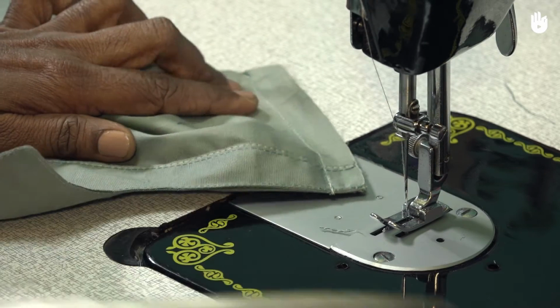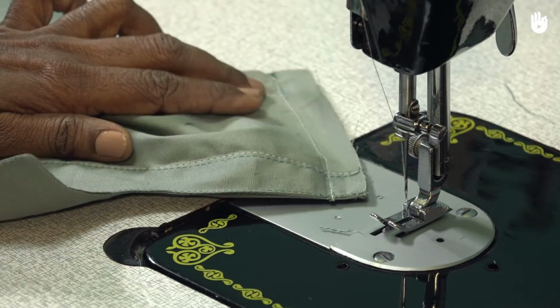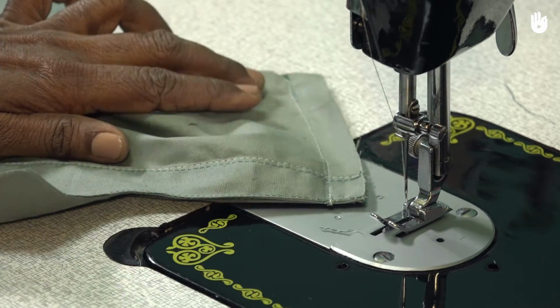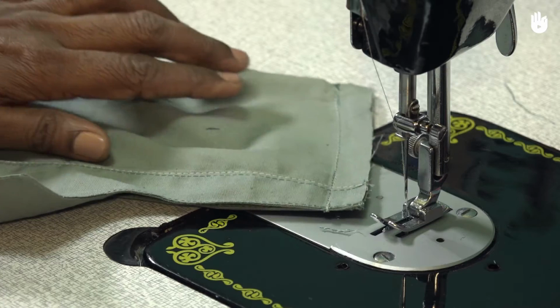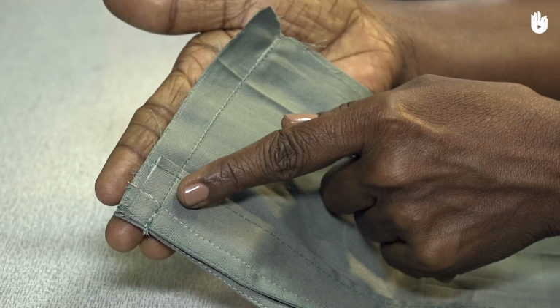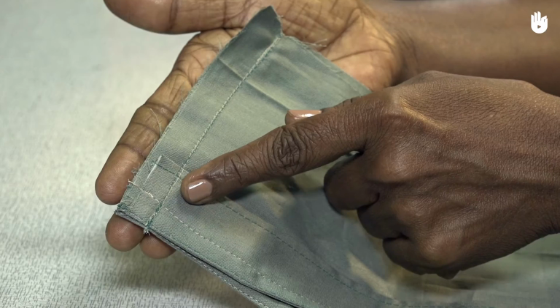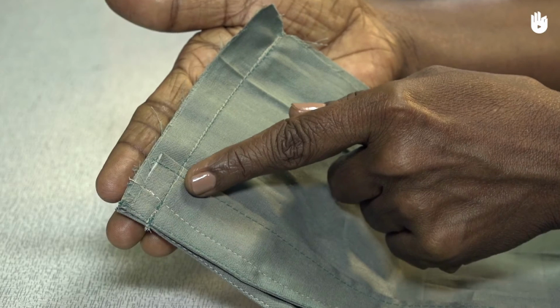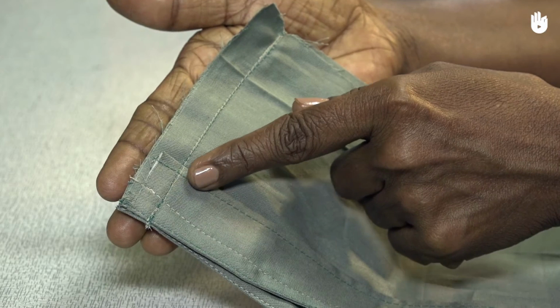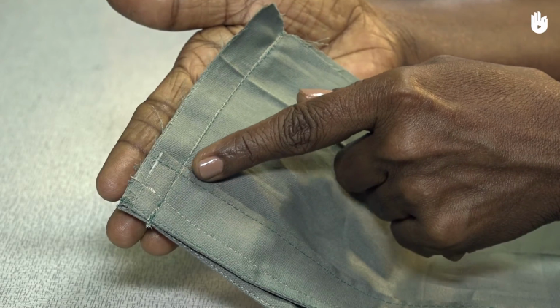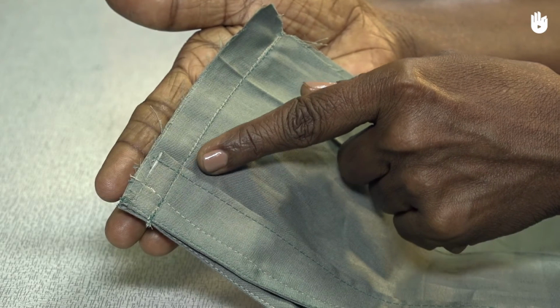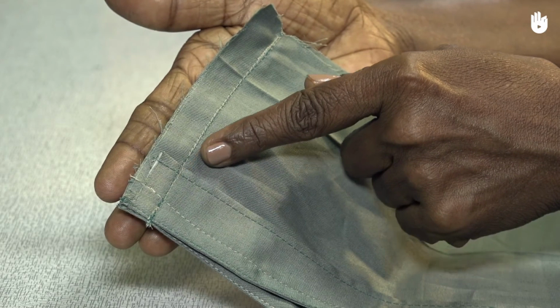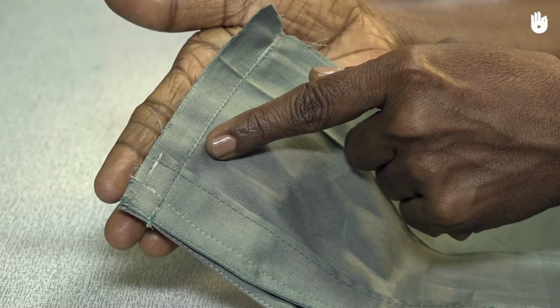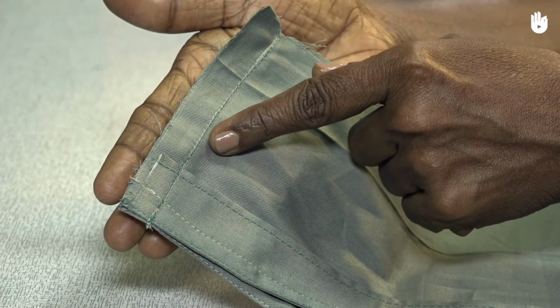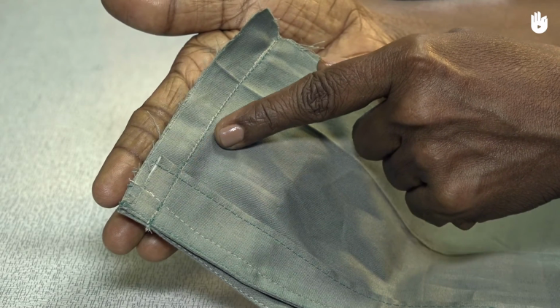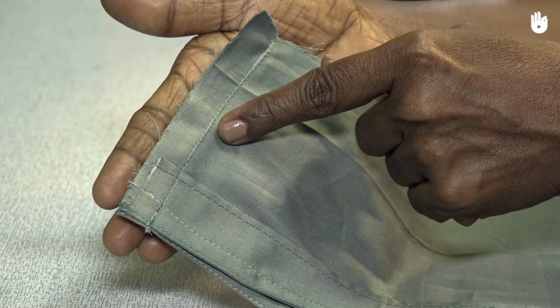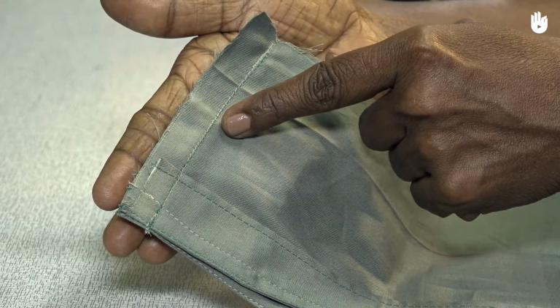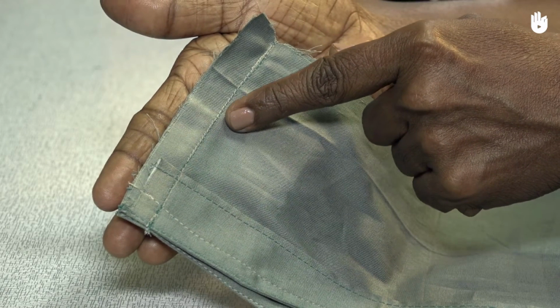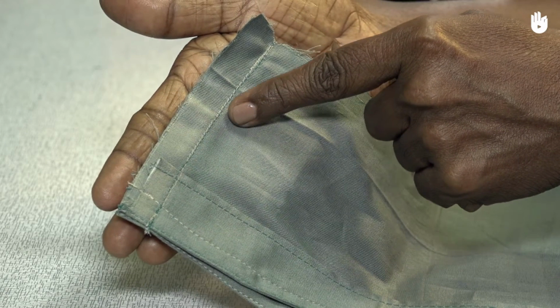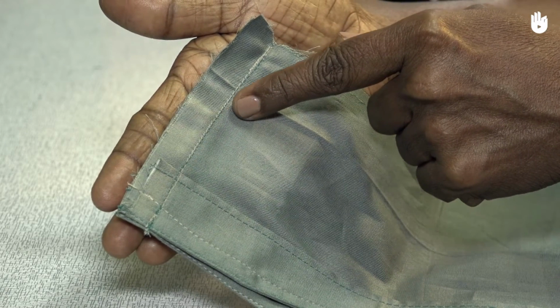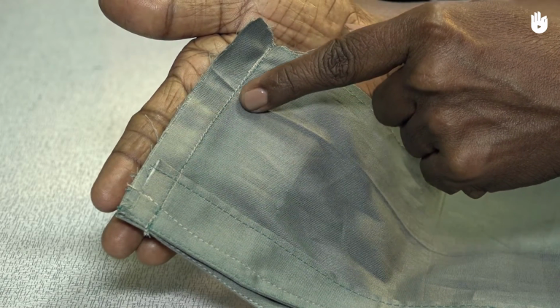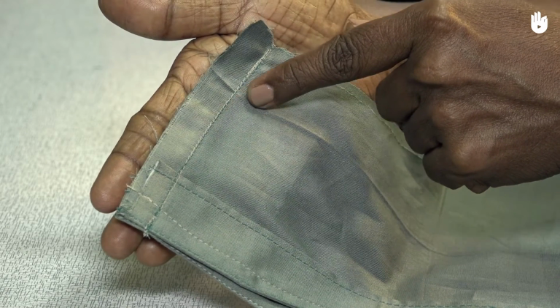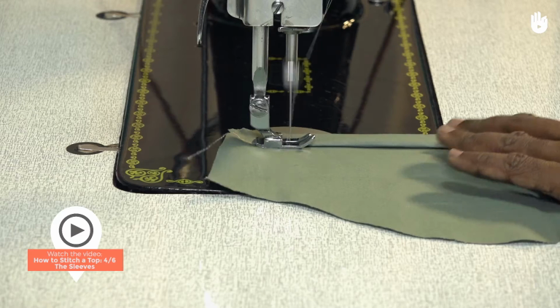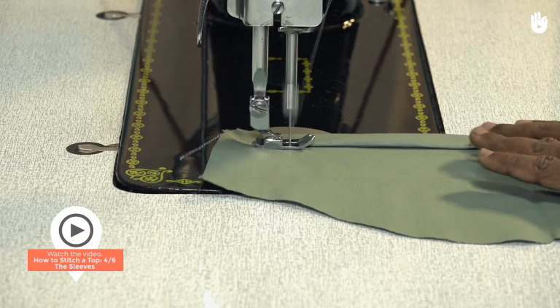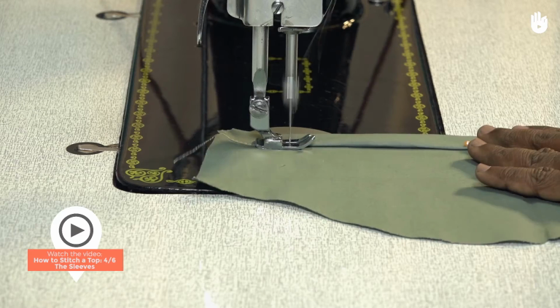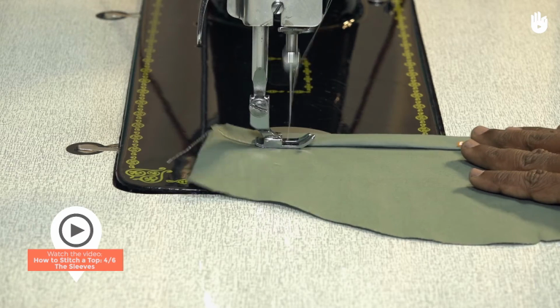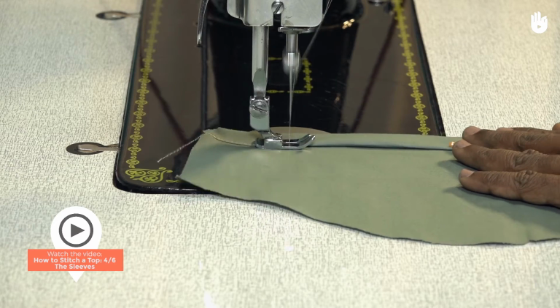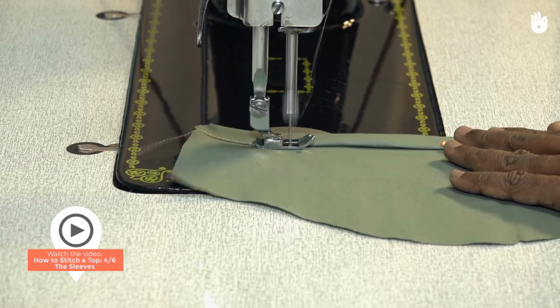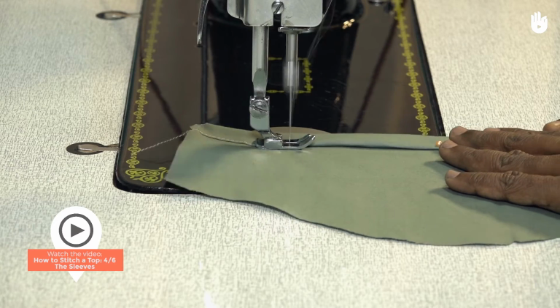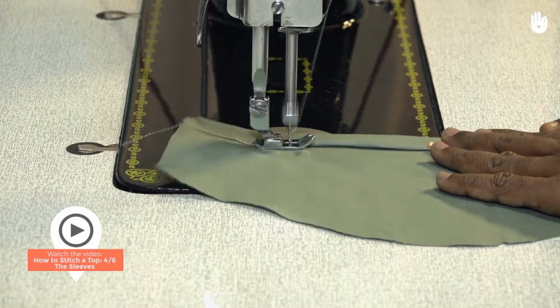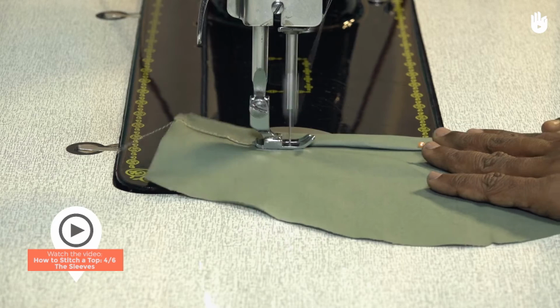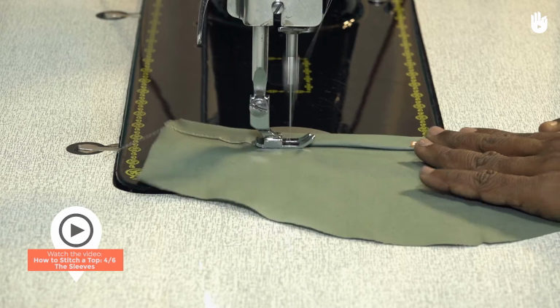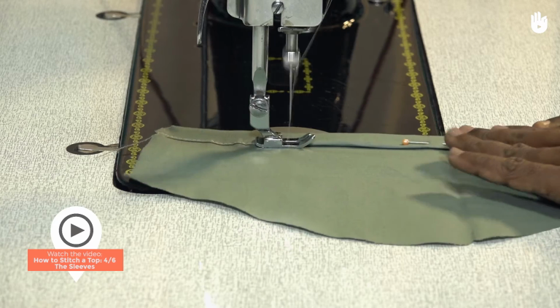You have now learned how to stitch the shoulder seams of the top. Now that the front and back pieces are joined, you can proceed to stitch the sleeves.